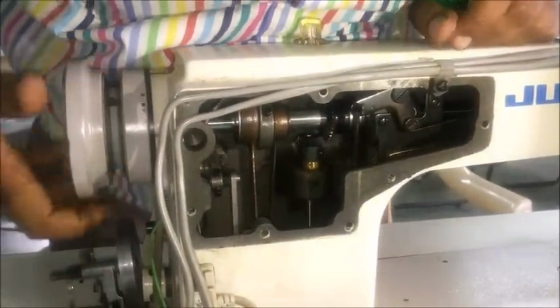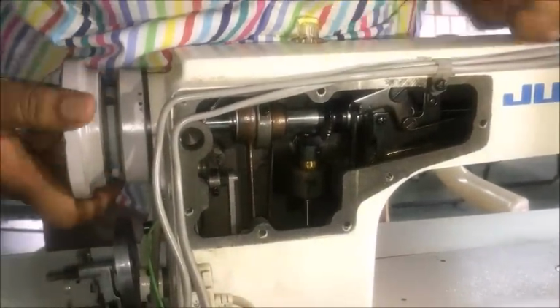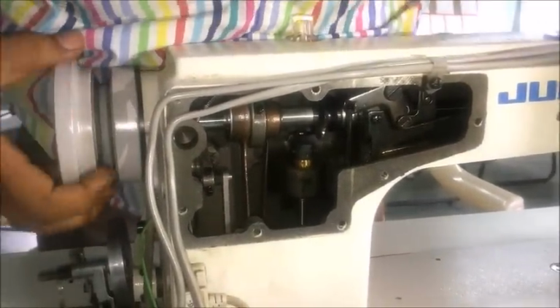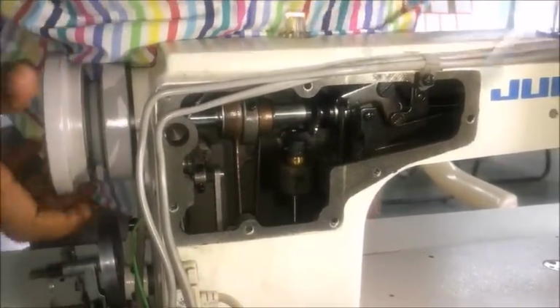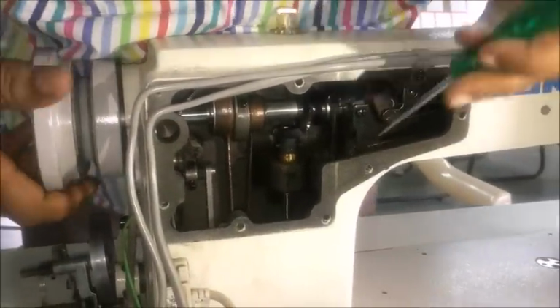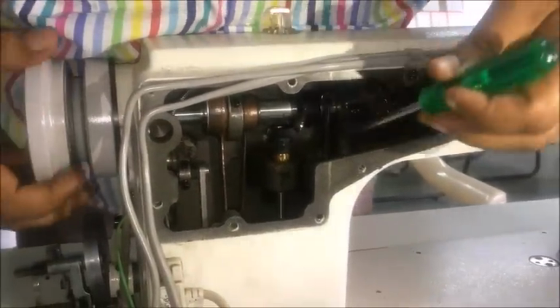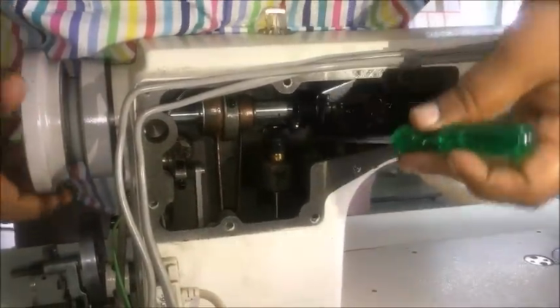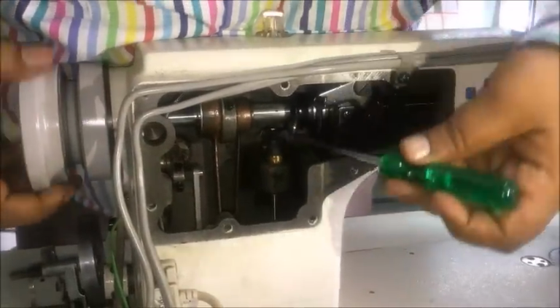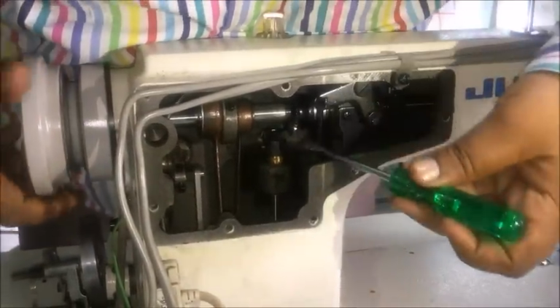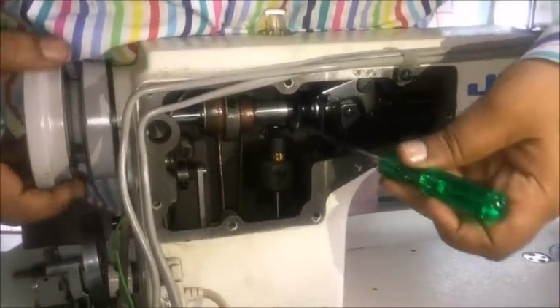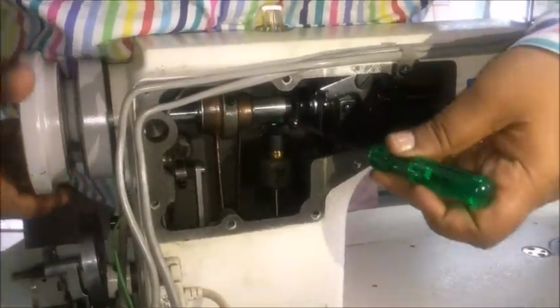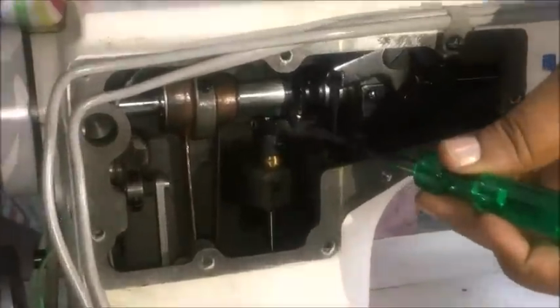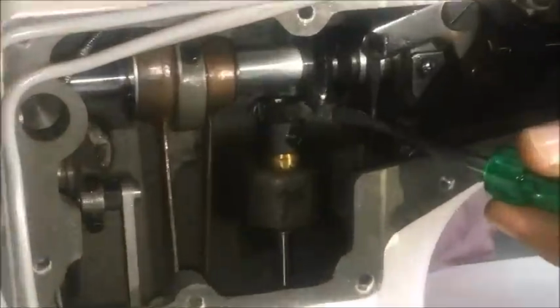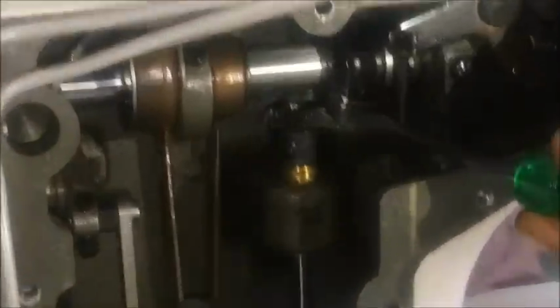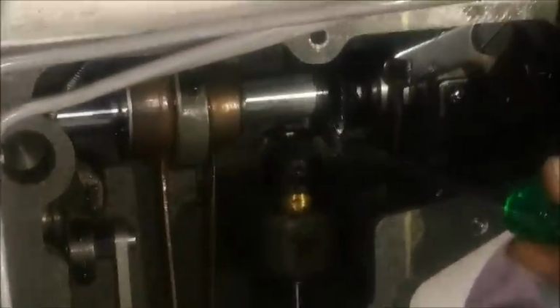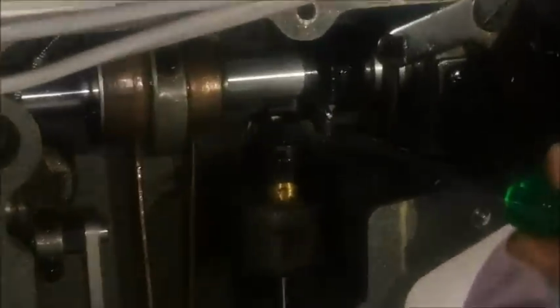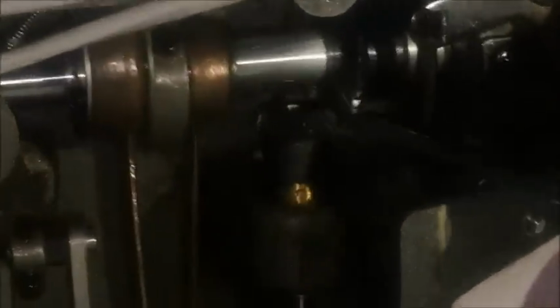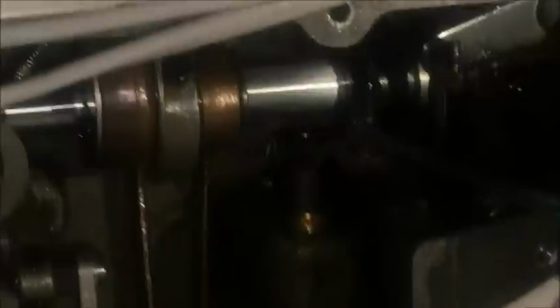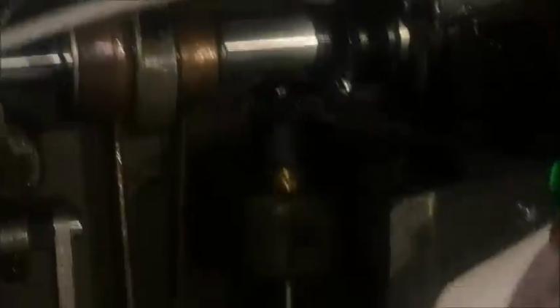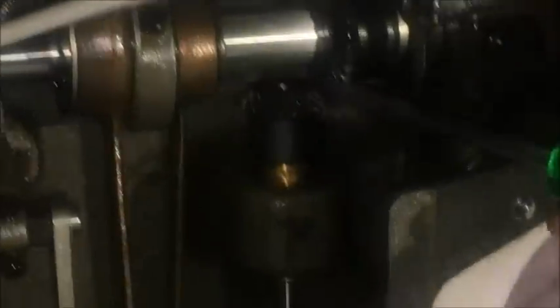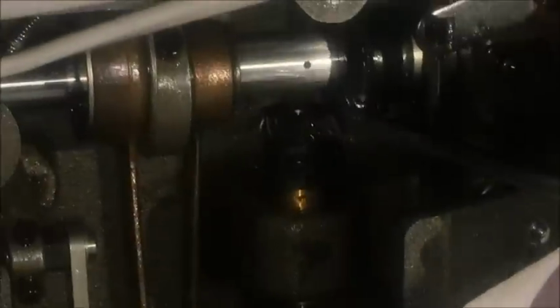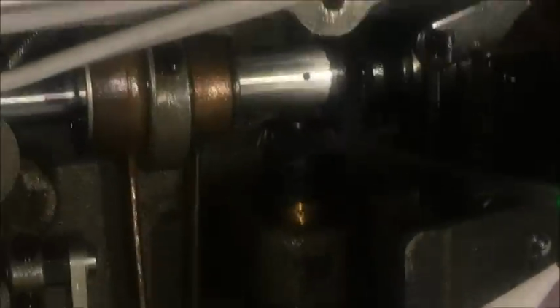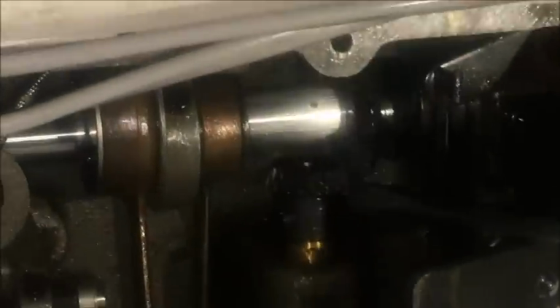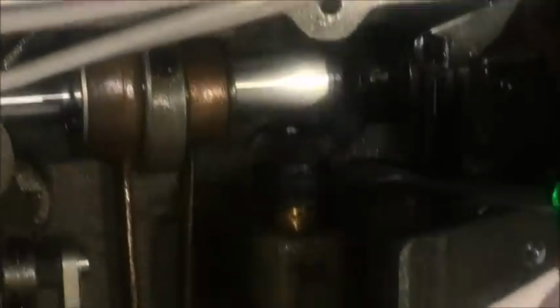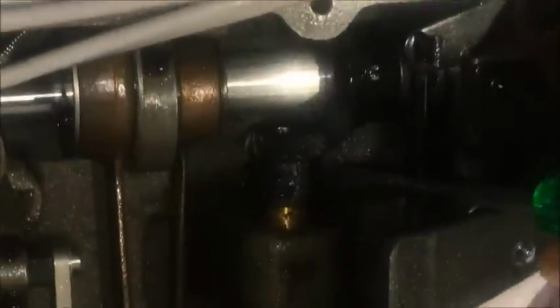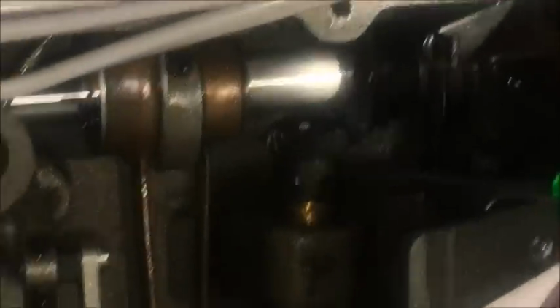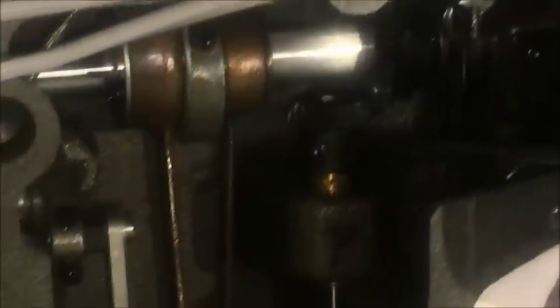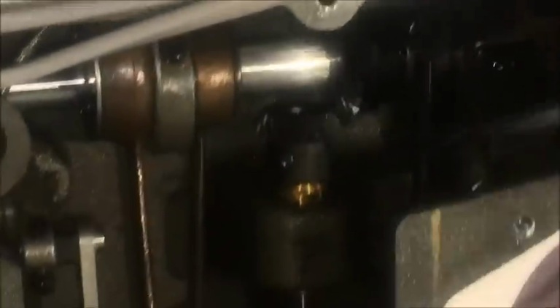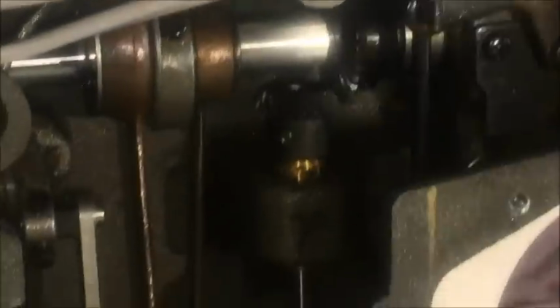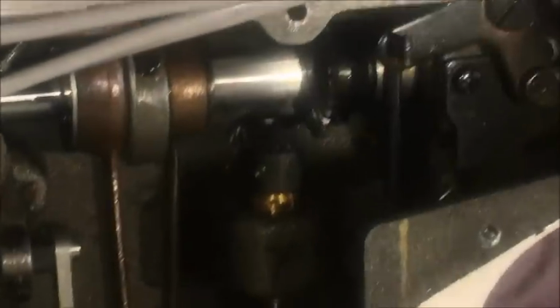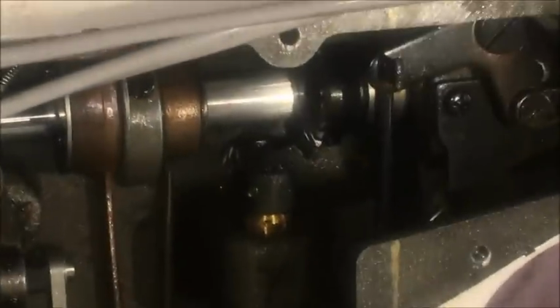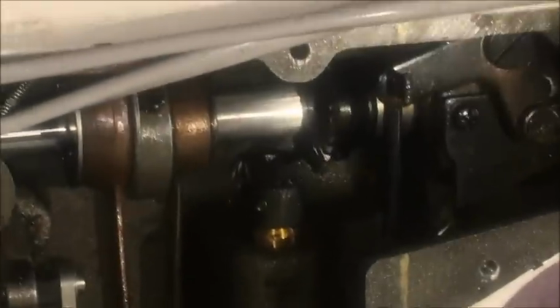That completes the assembly procedure of the main shaft in the single needle machine. Thank you very much.